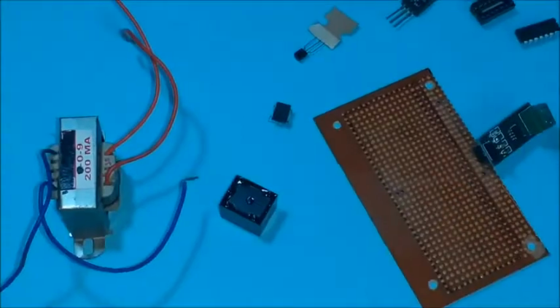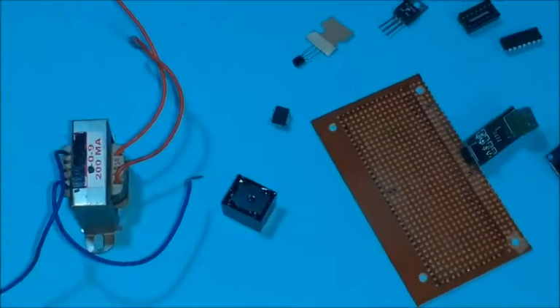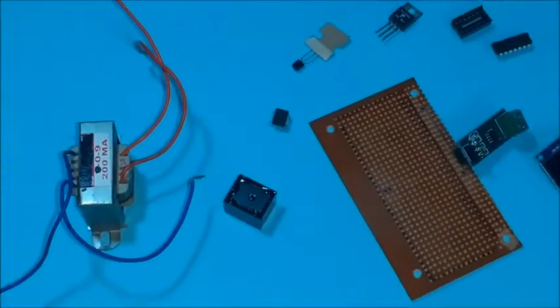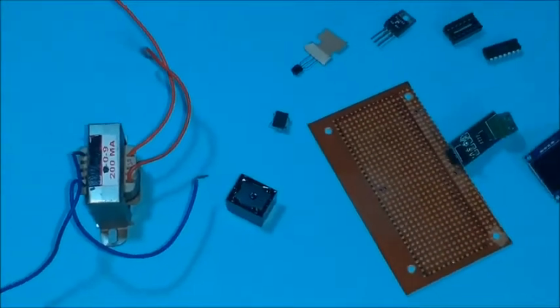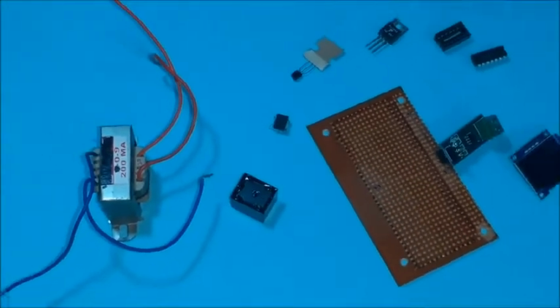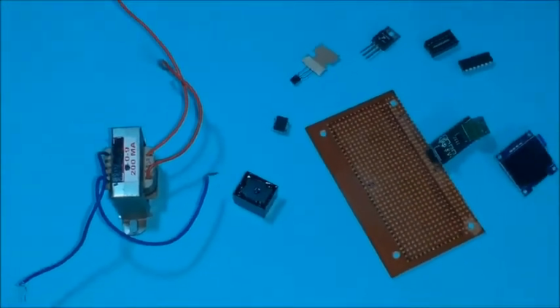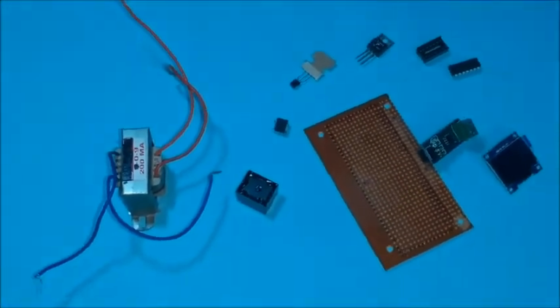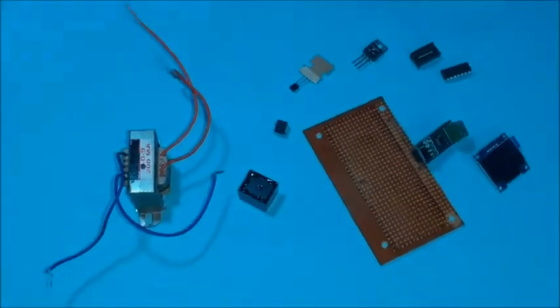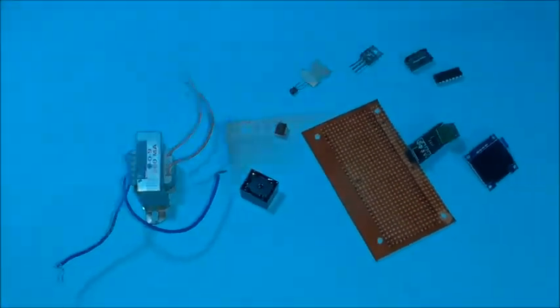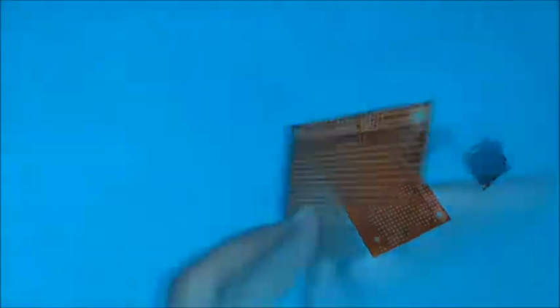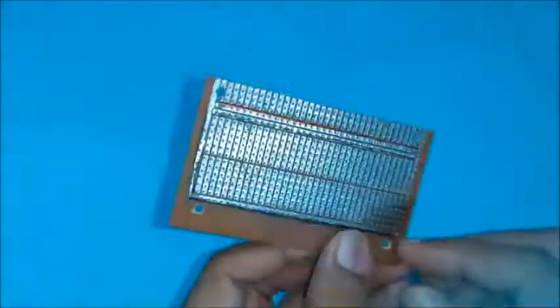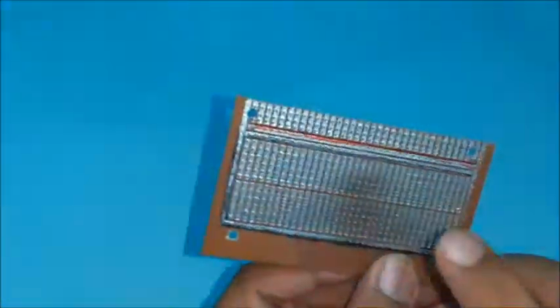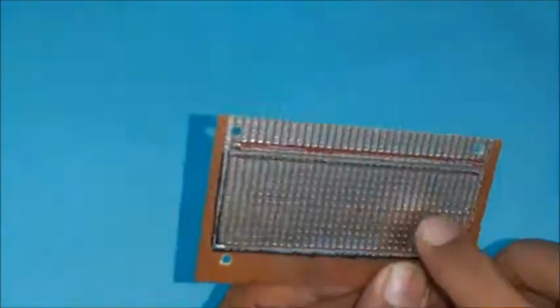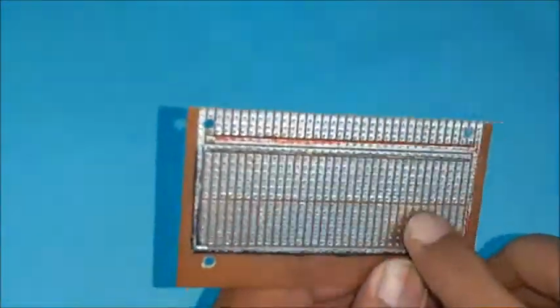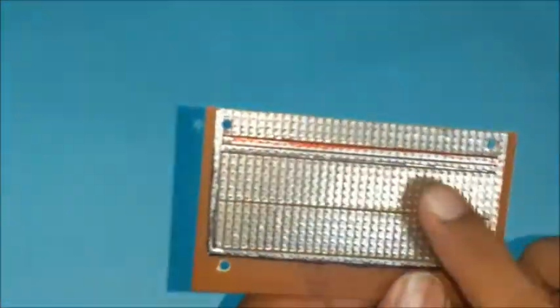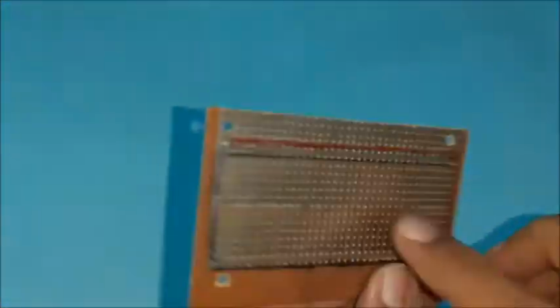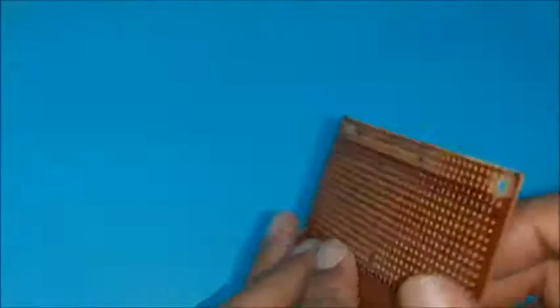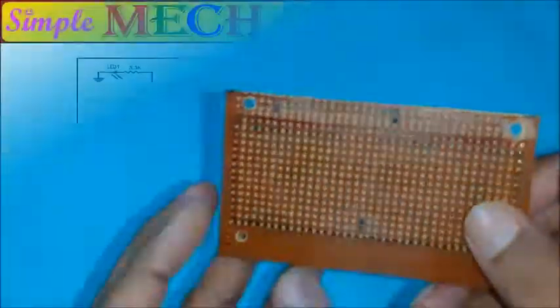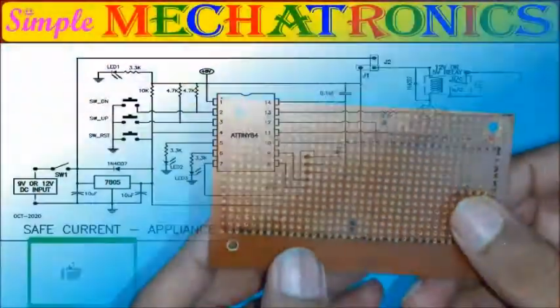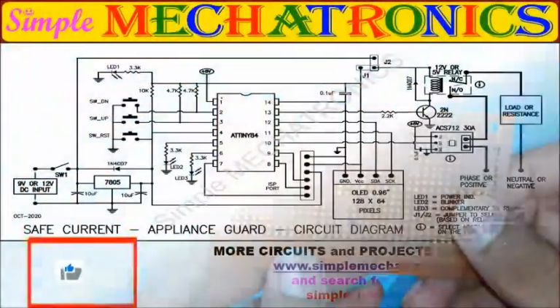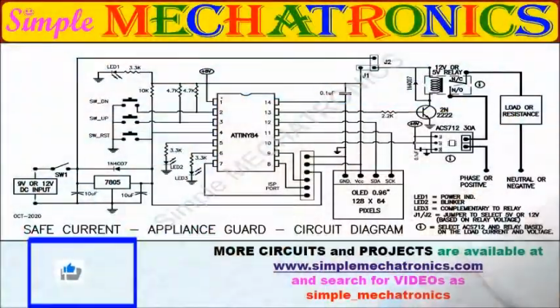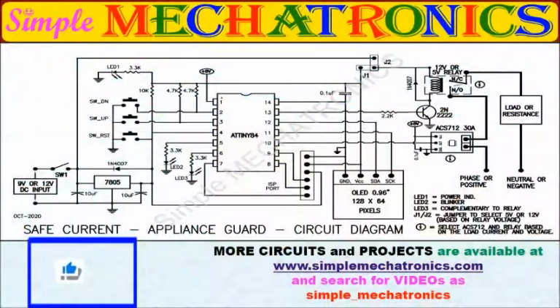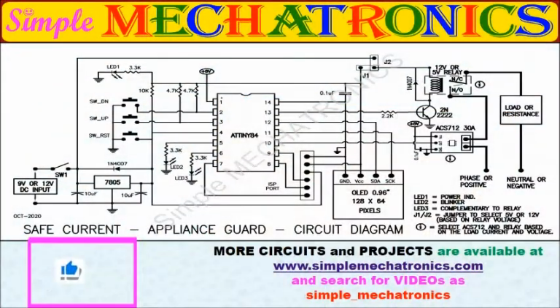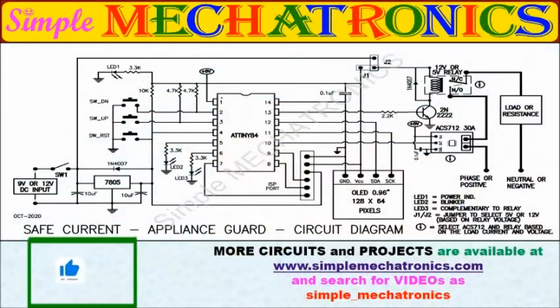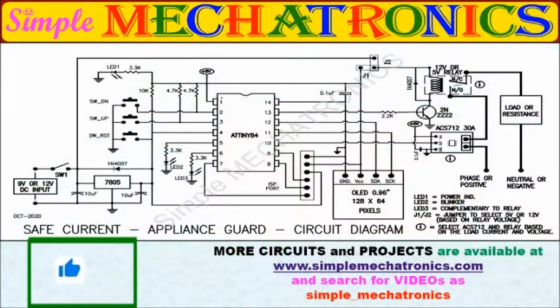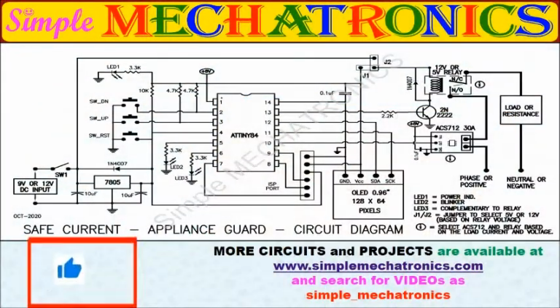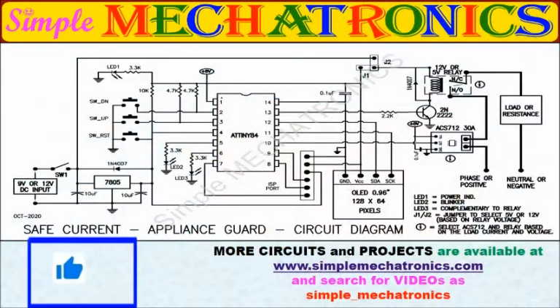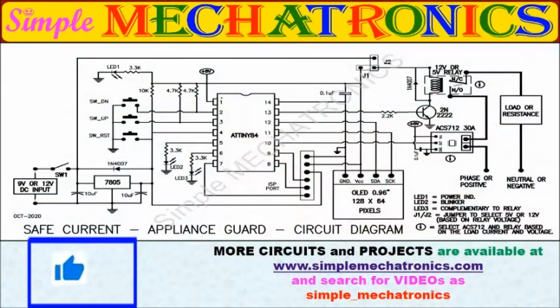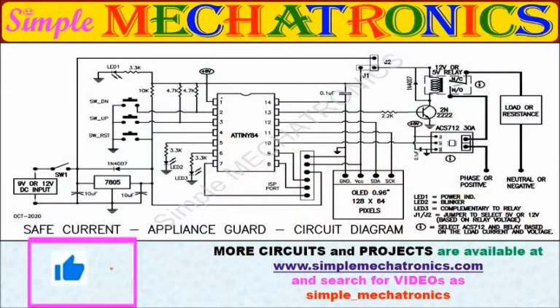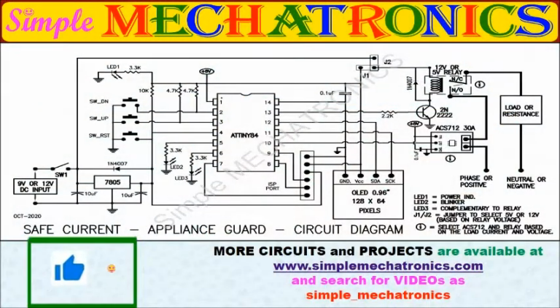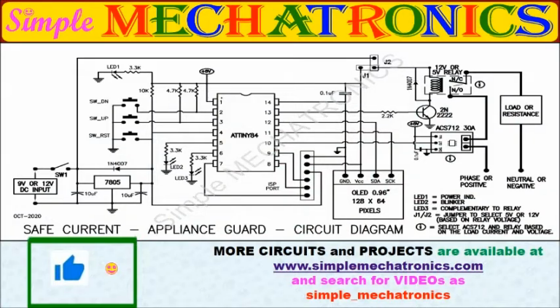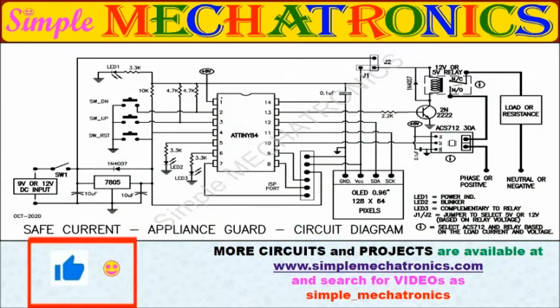These are some important components used in the project. This is the full circuit diagram.